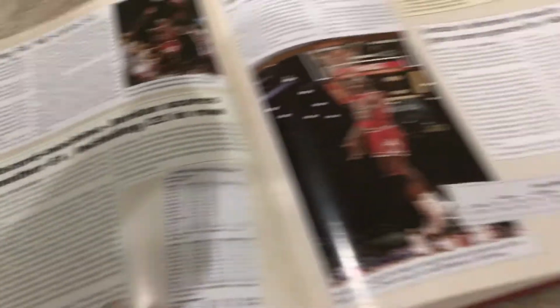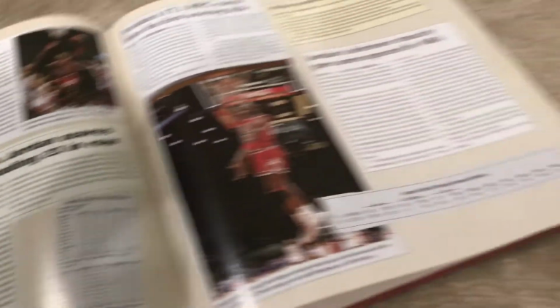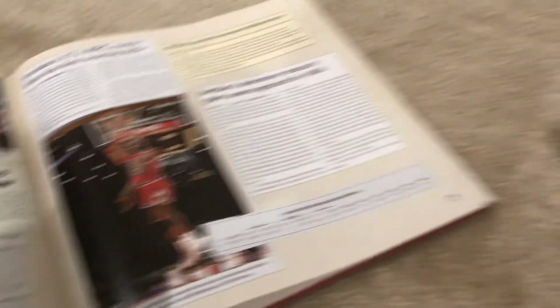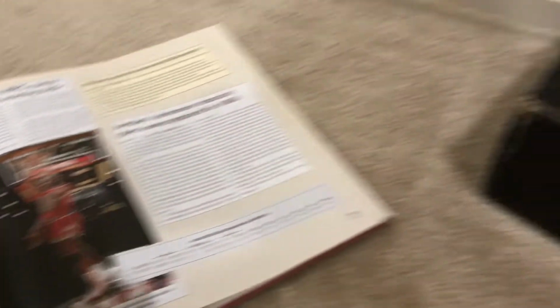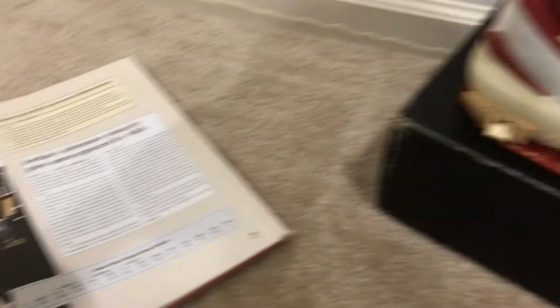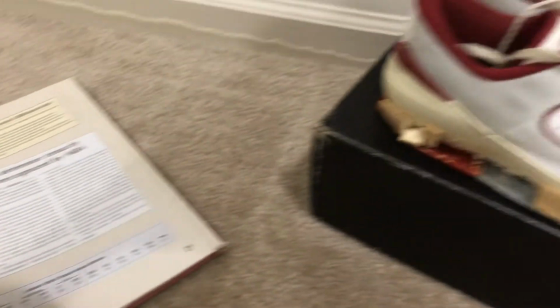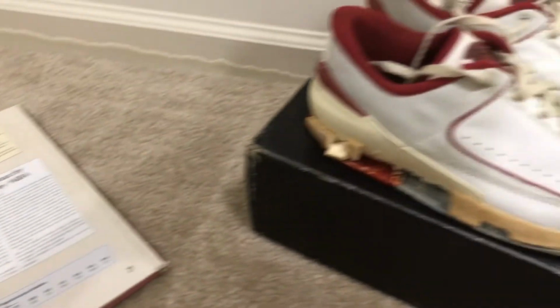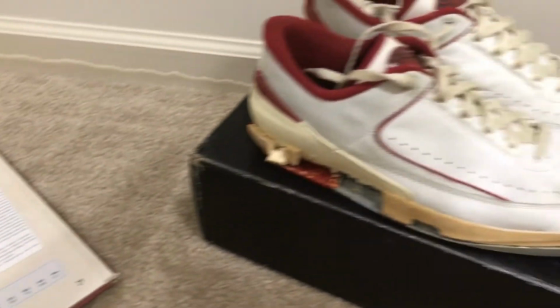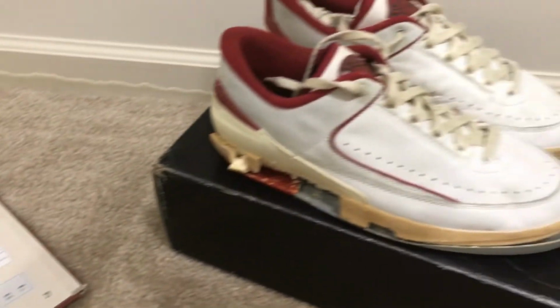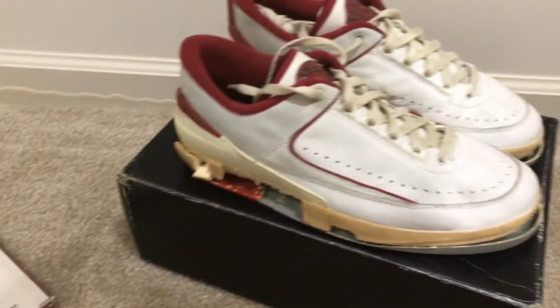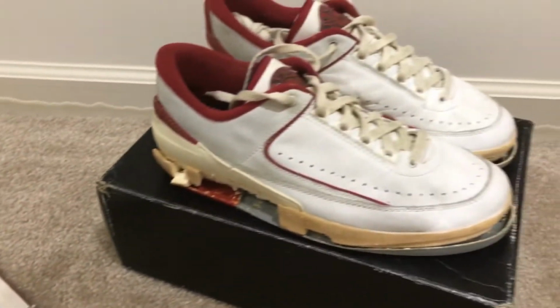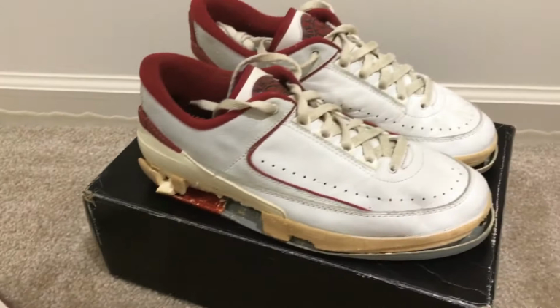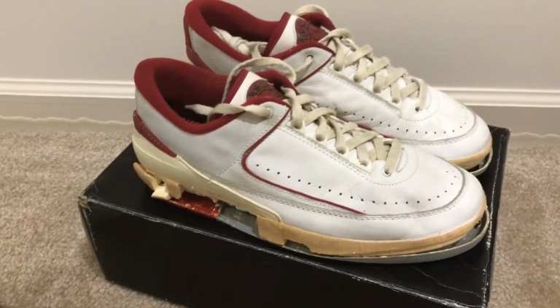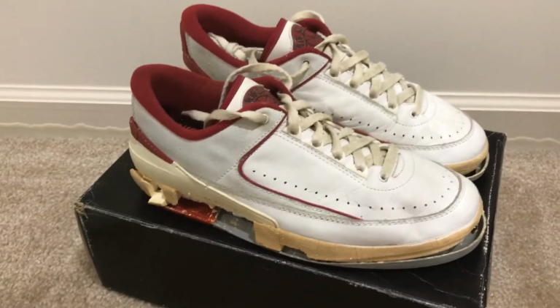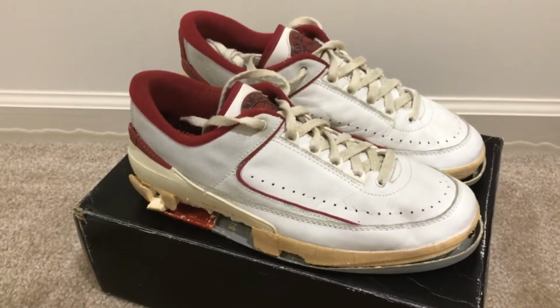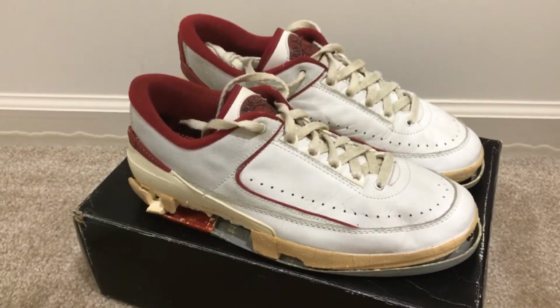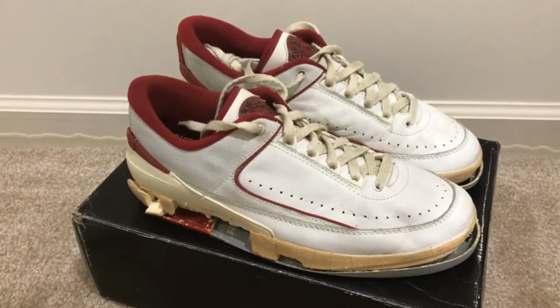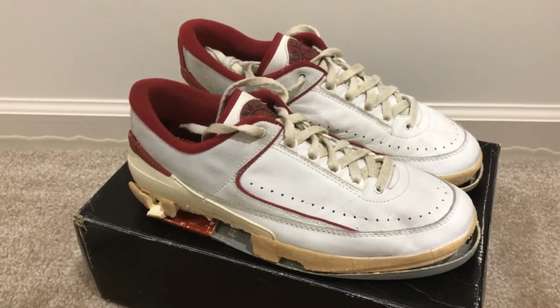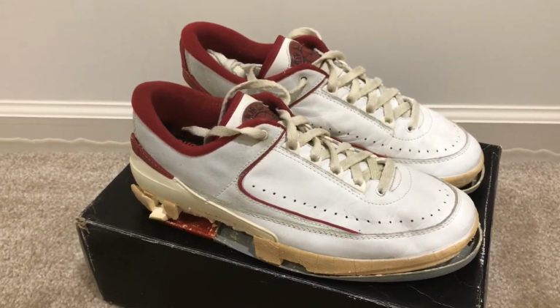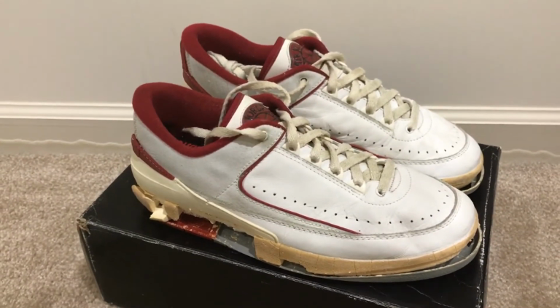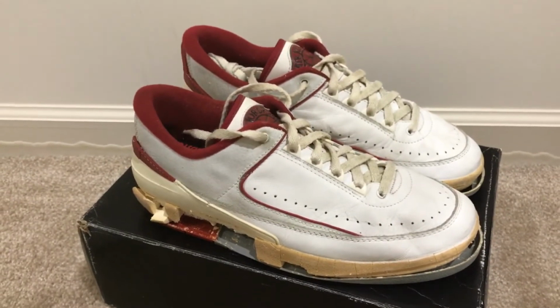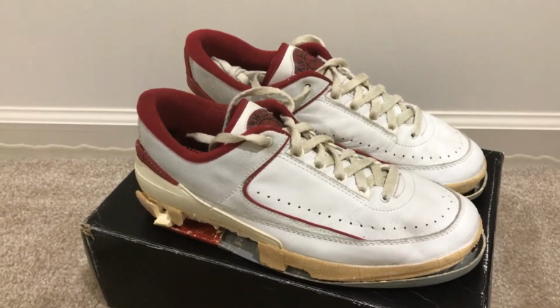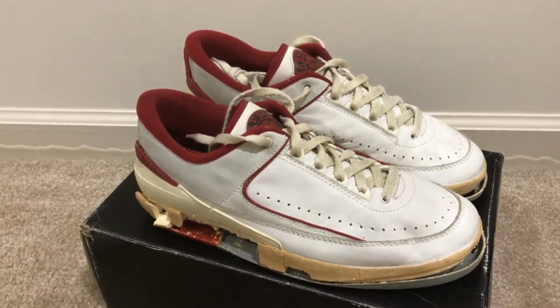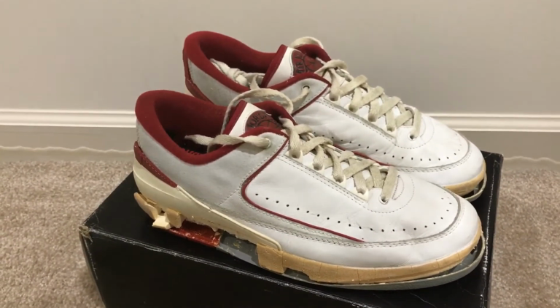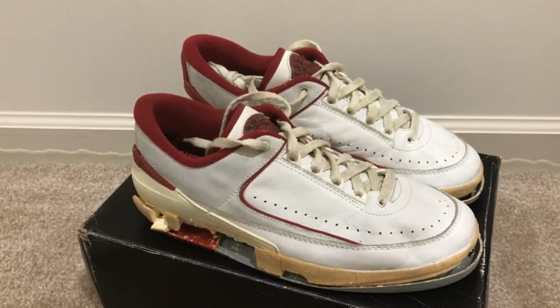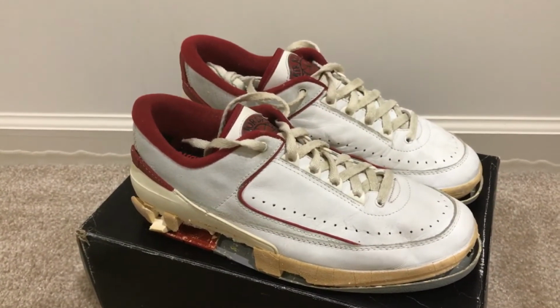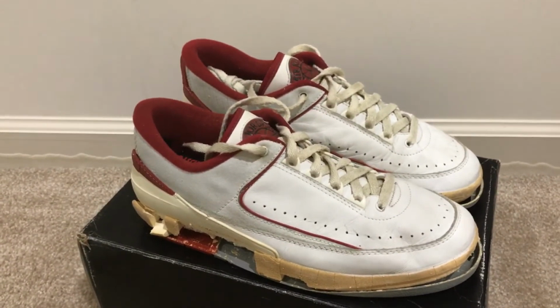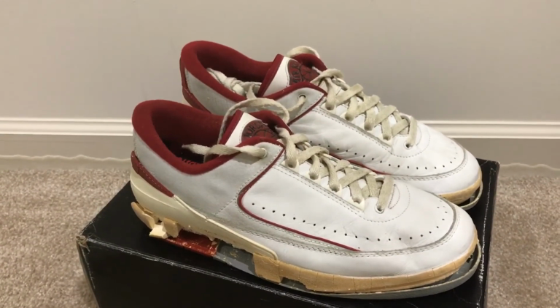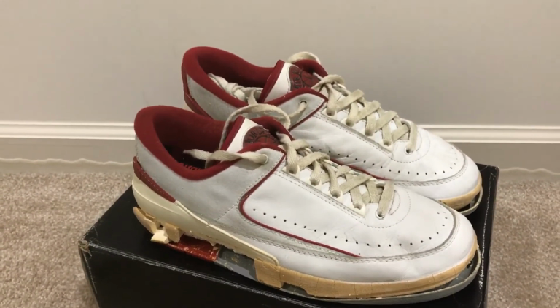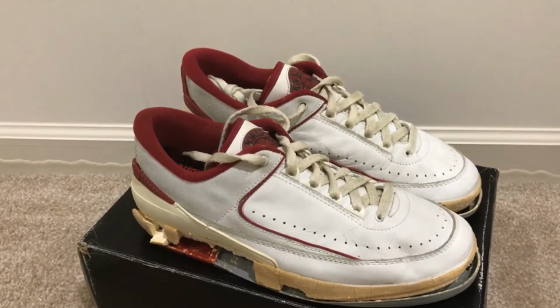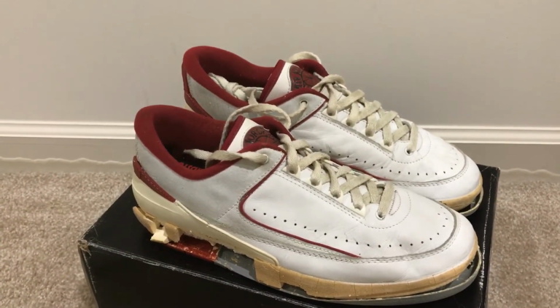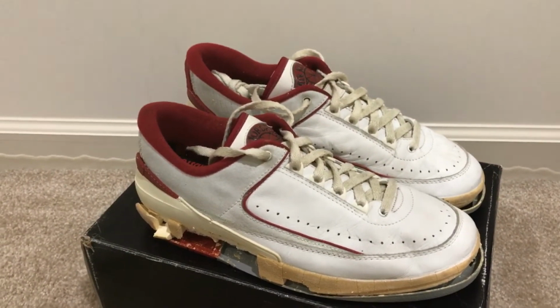And here's another look at the shoes. Thanks for watching everyone, see you next time.